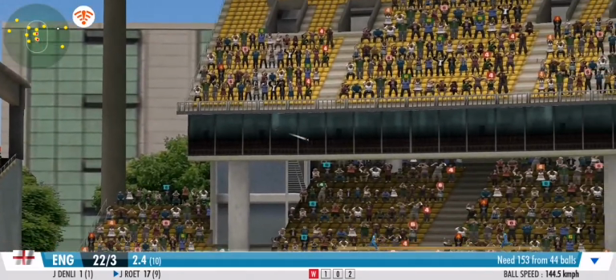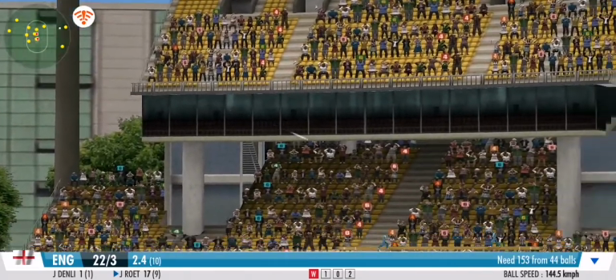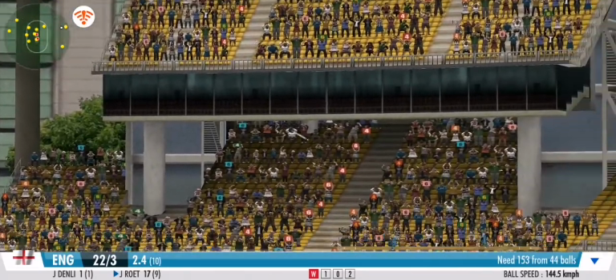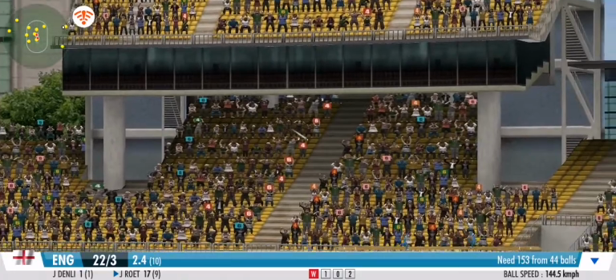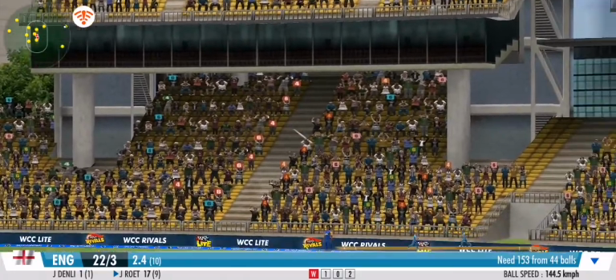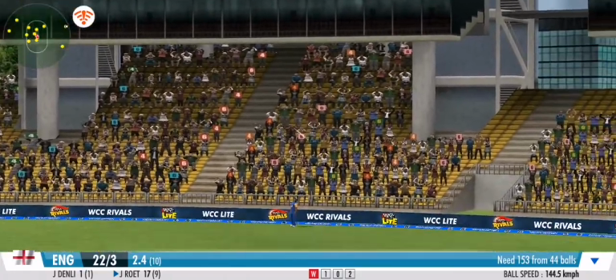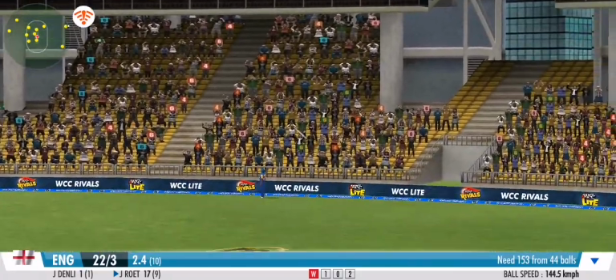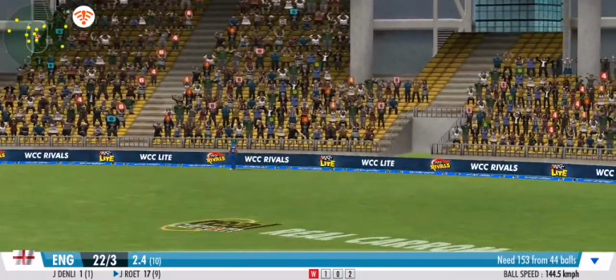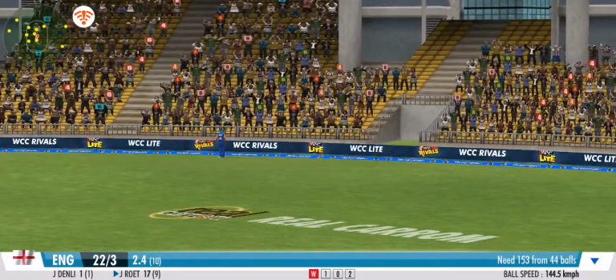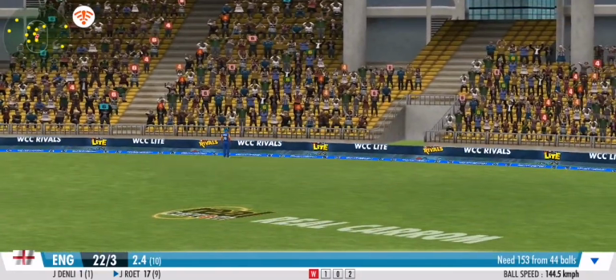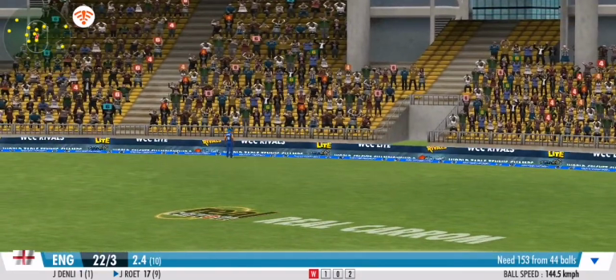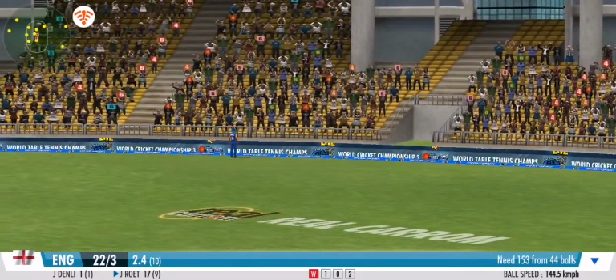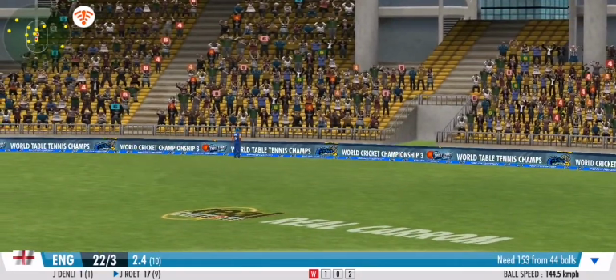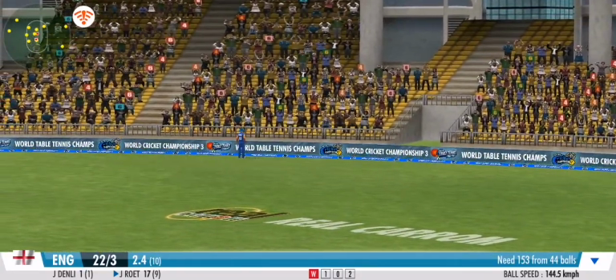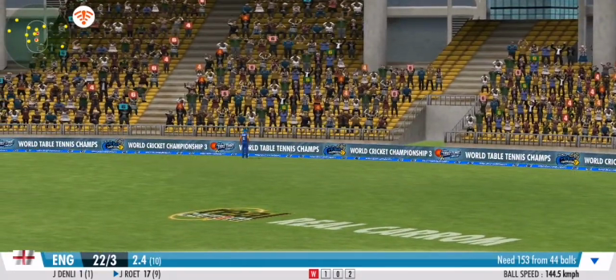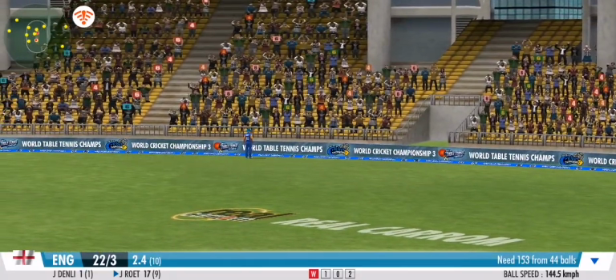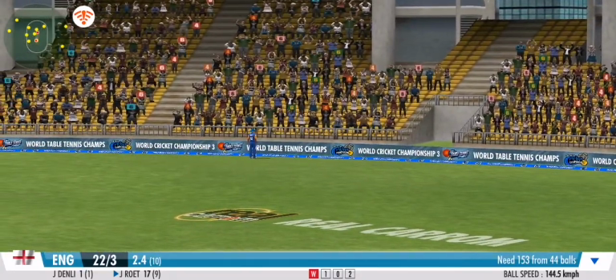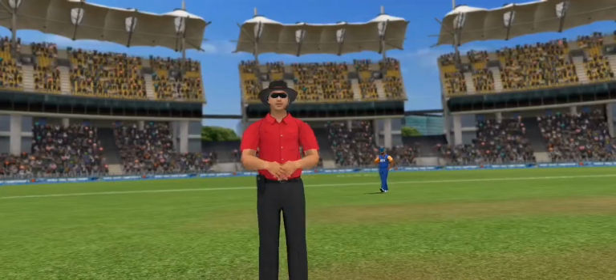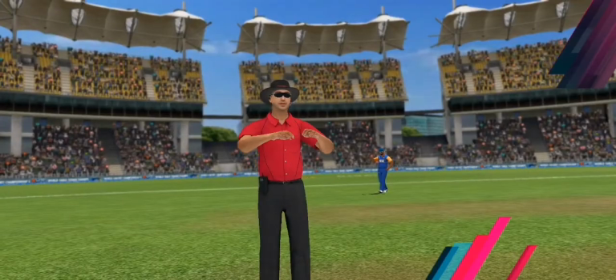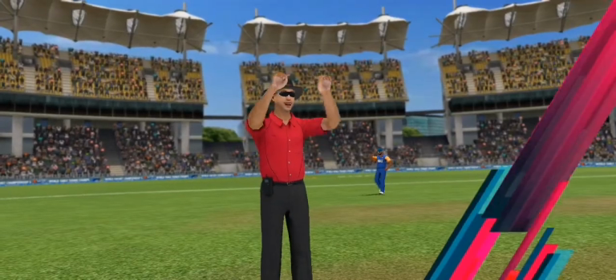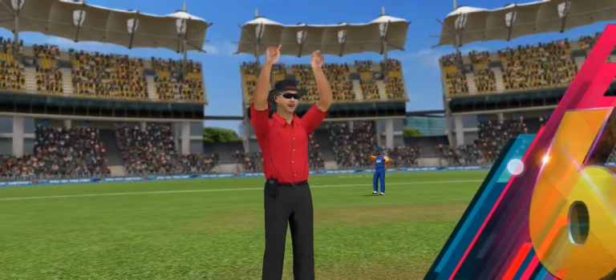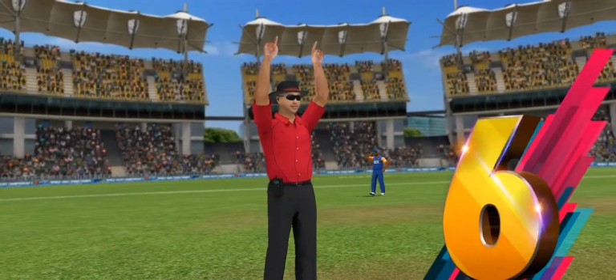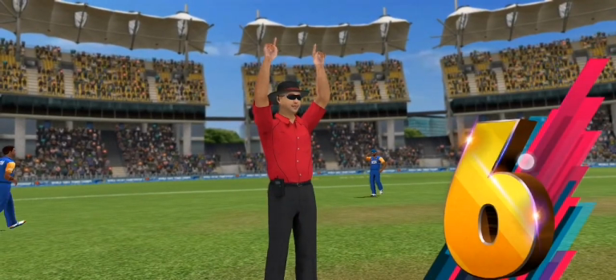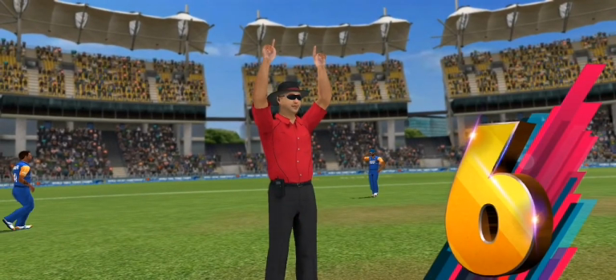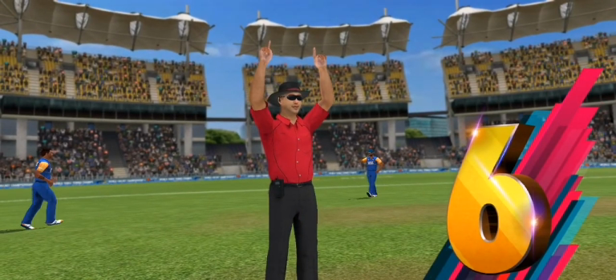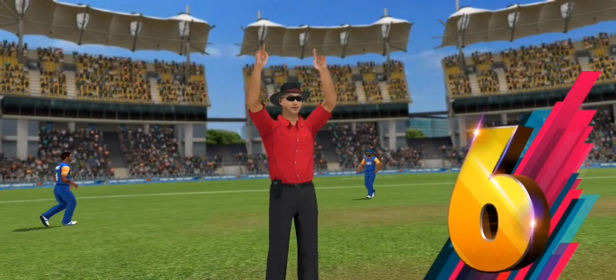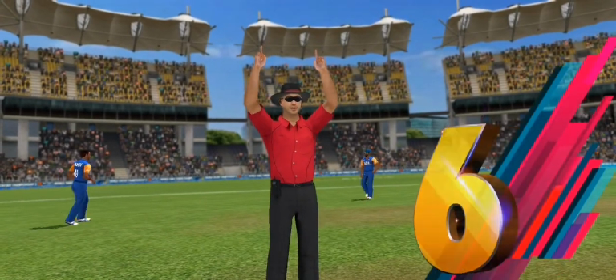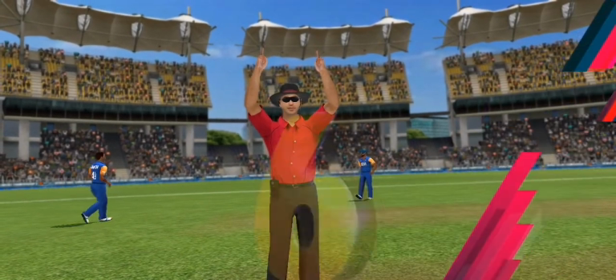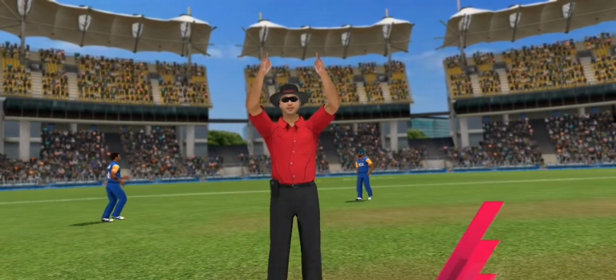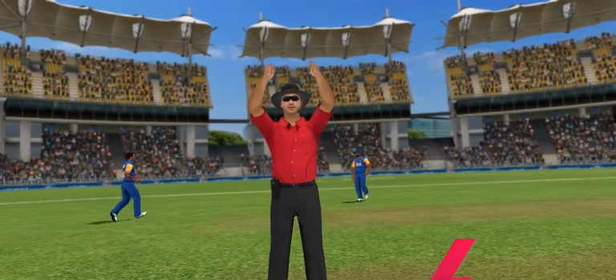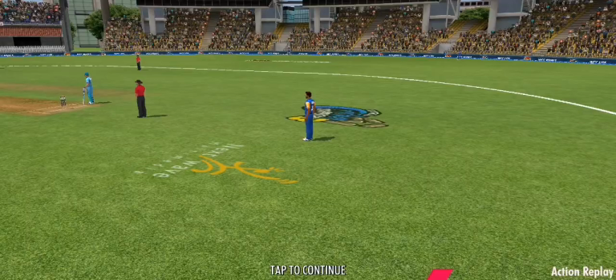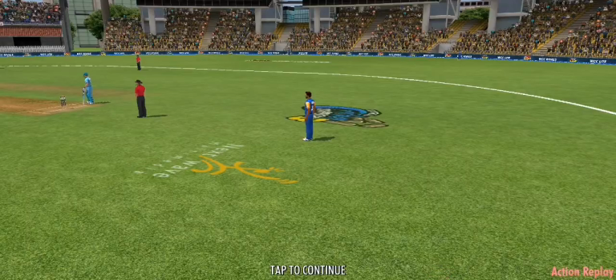Smashed well, that's beautifully struck. They won't find that one in a hurry. That's an amazing six.